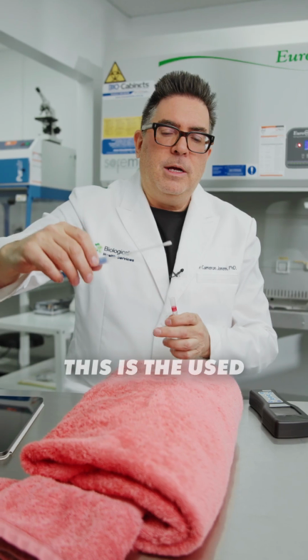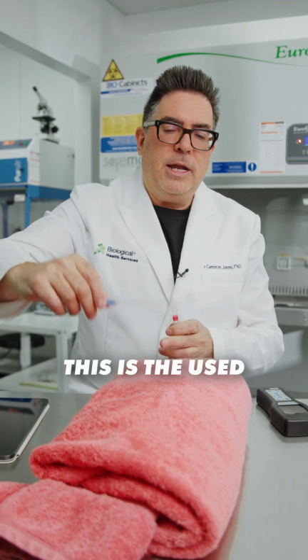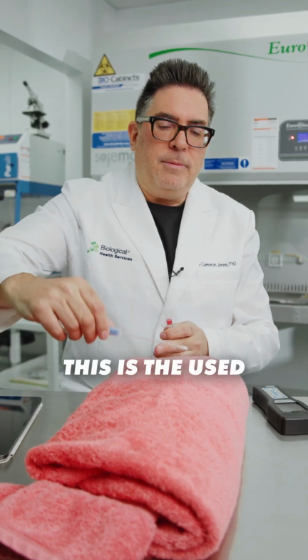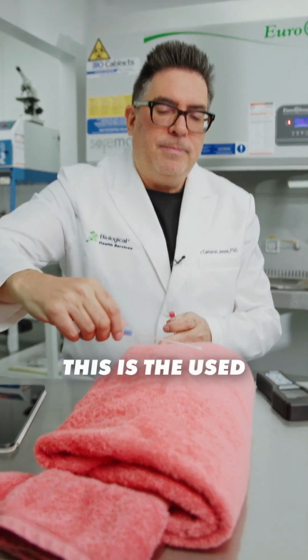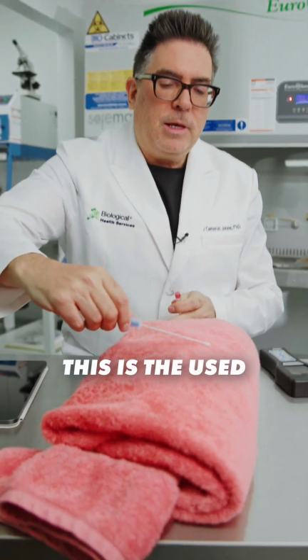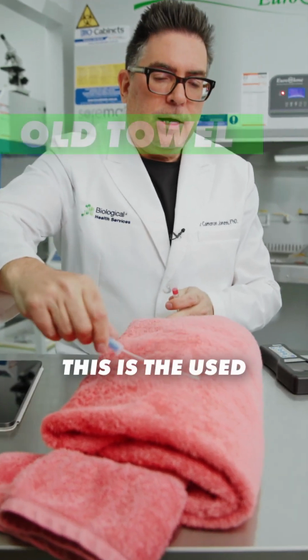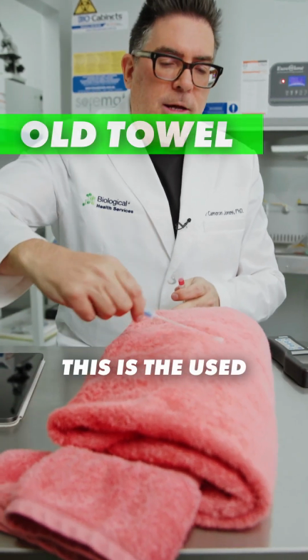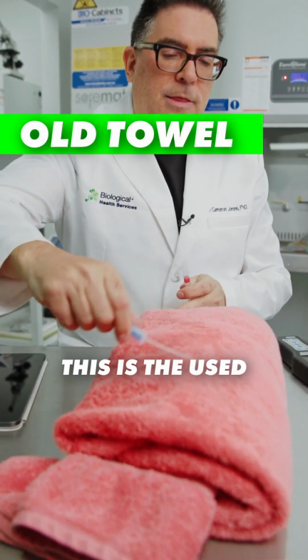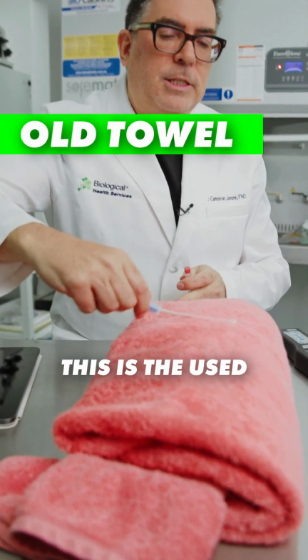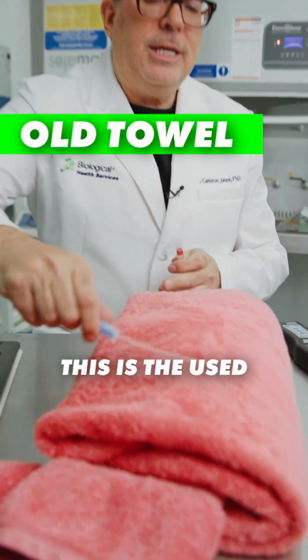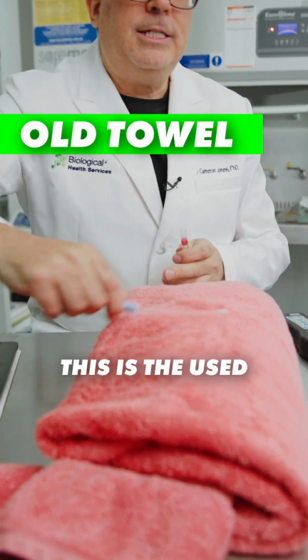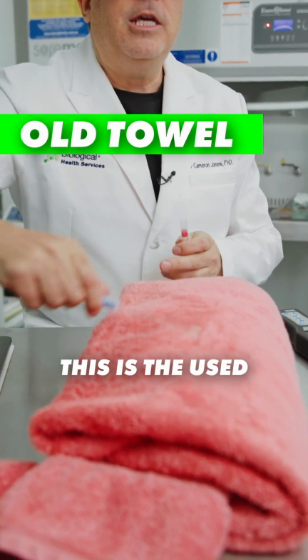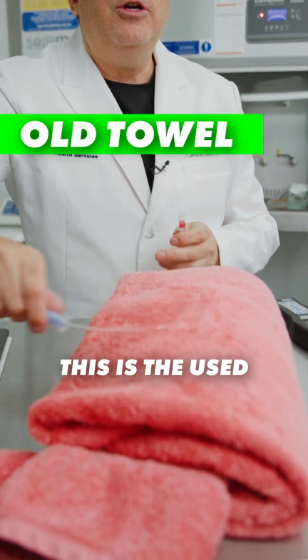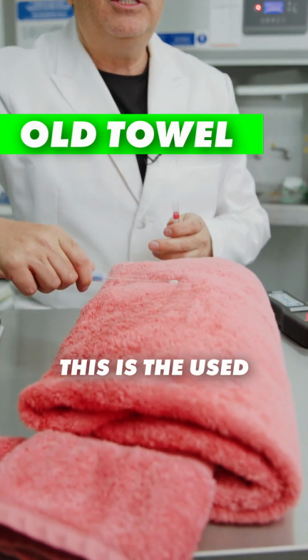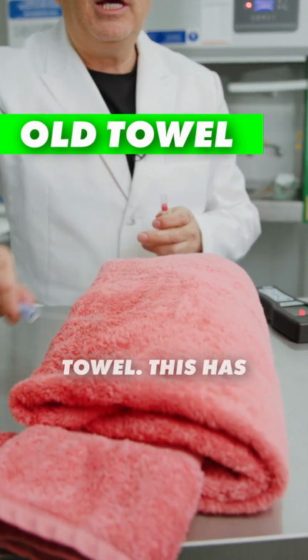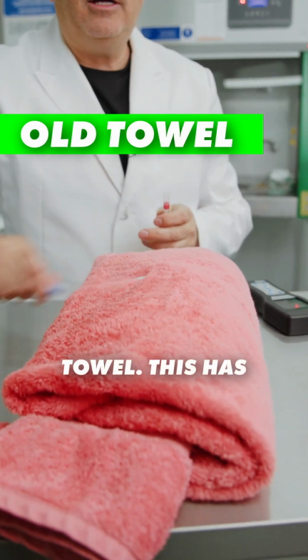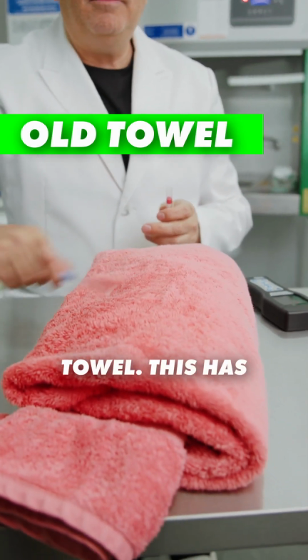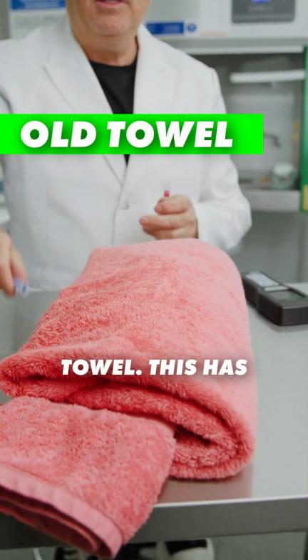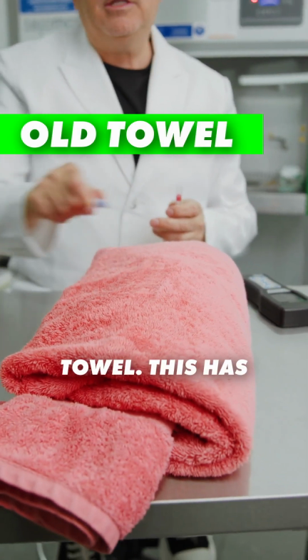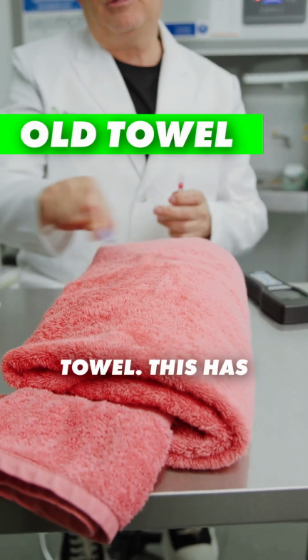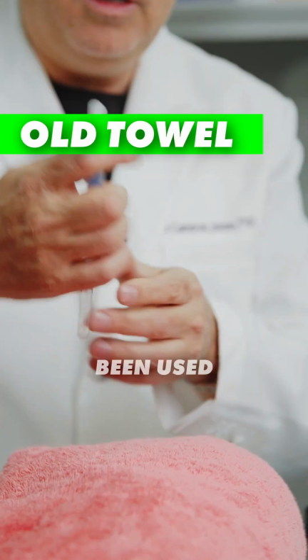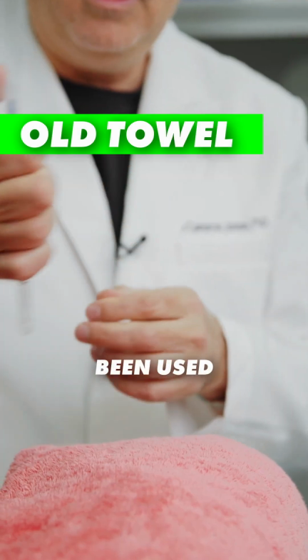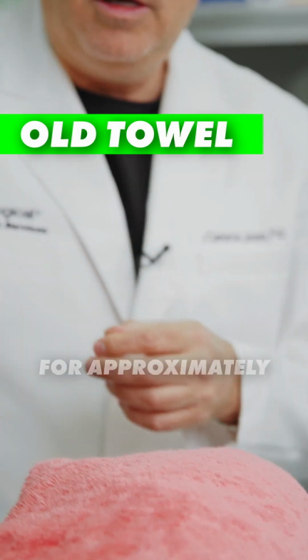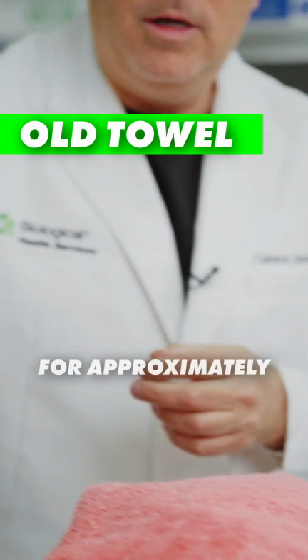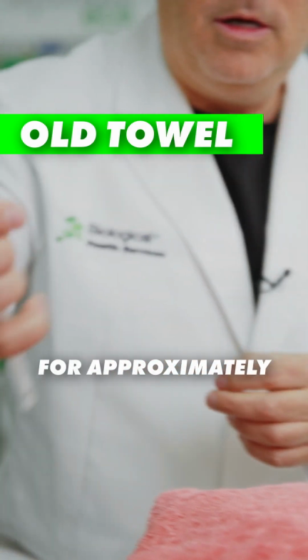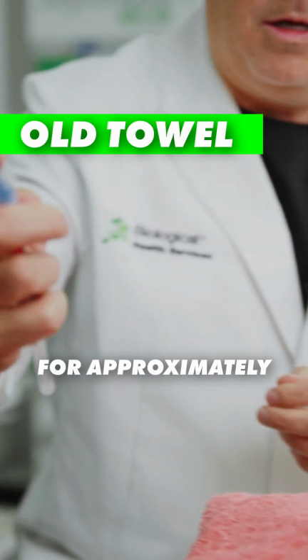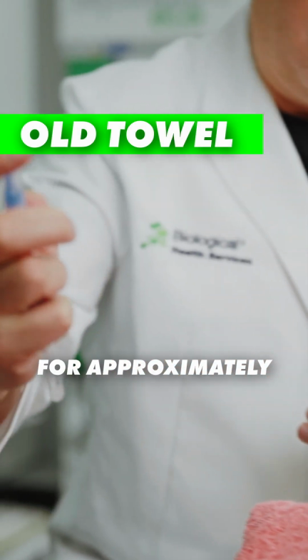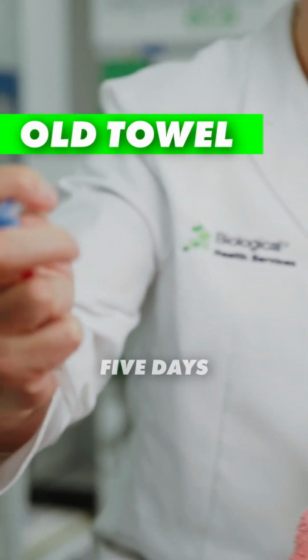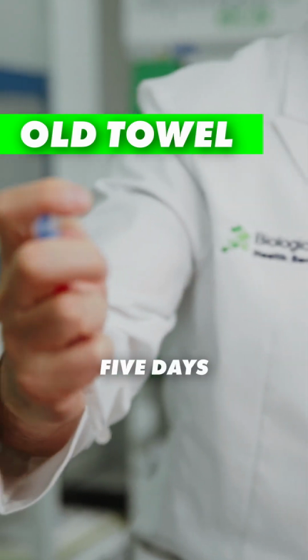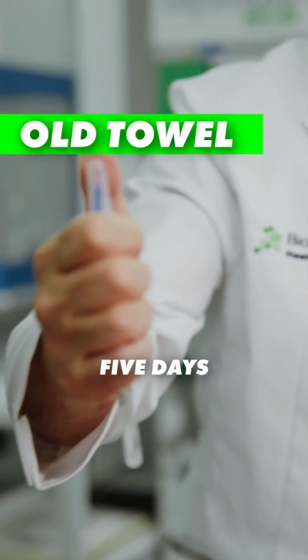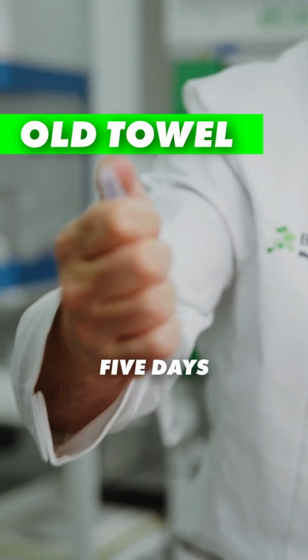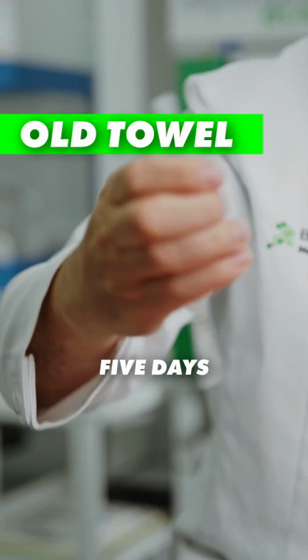Now, this is the used towel. This has been used for approximately five days.